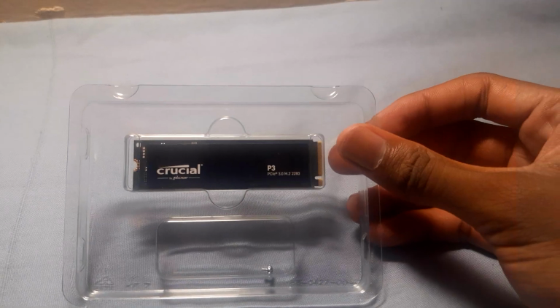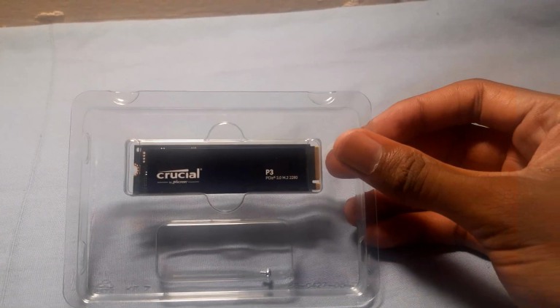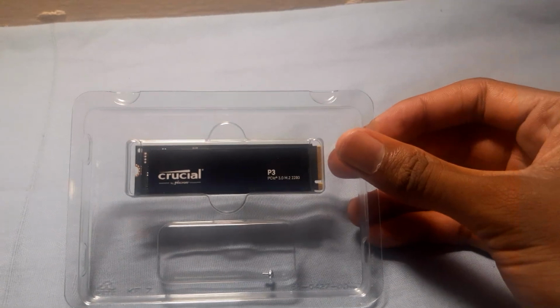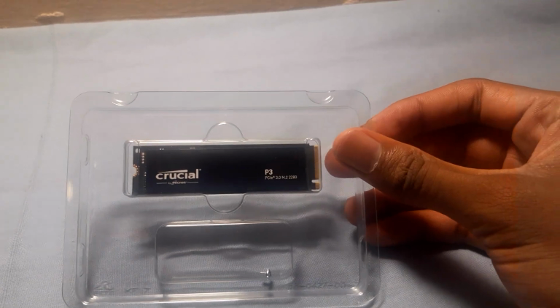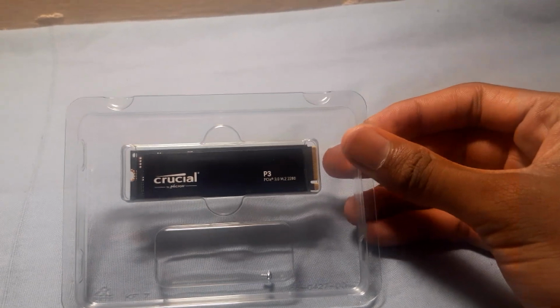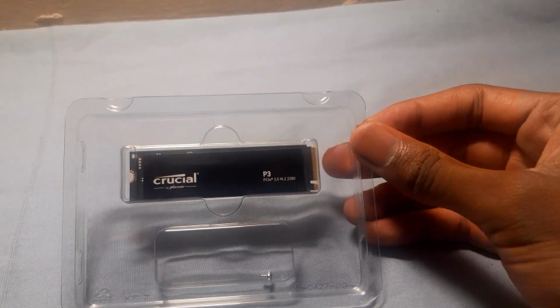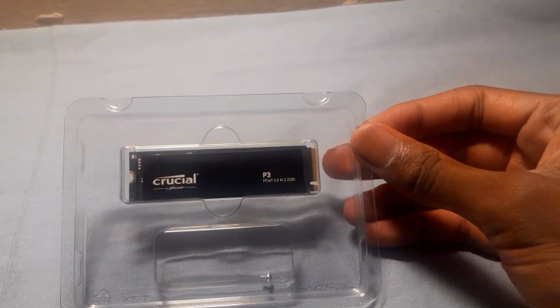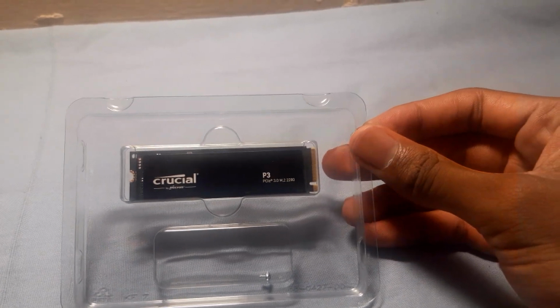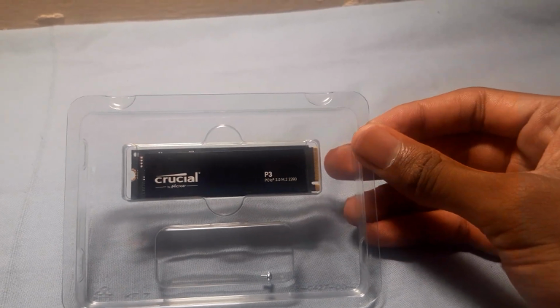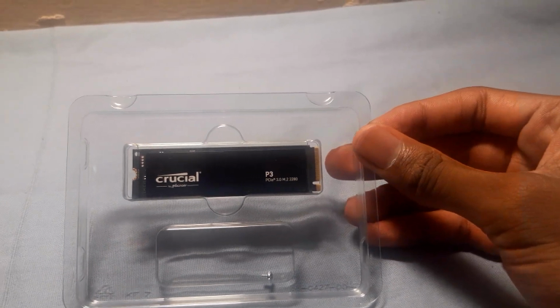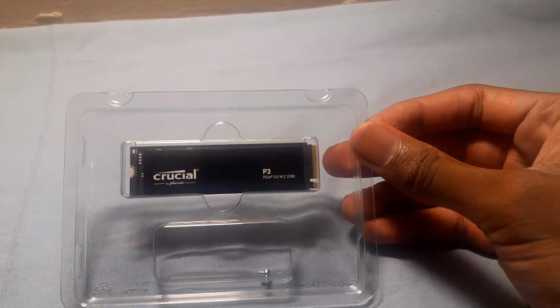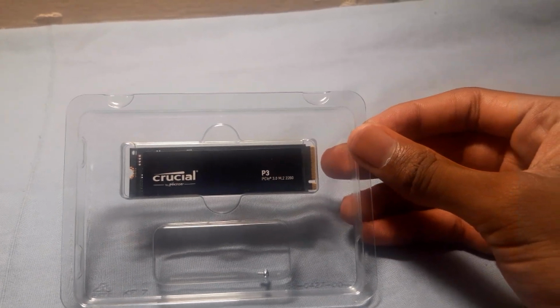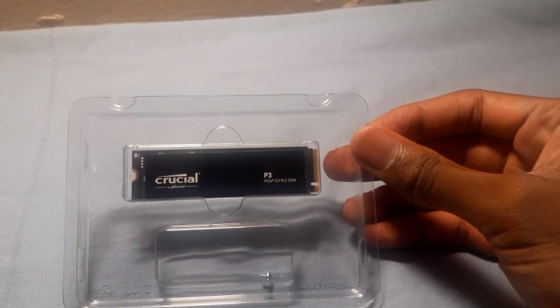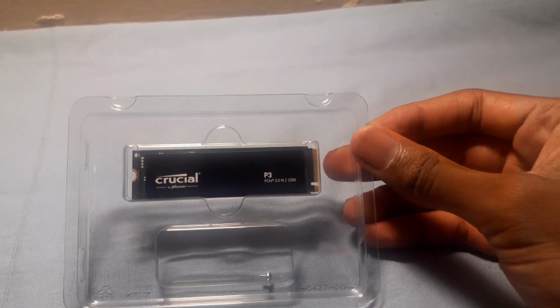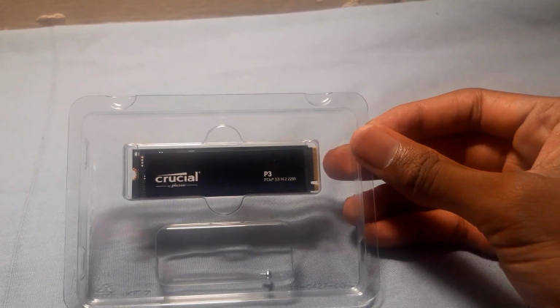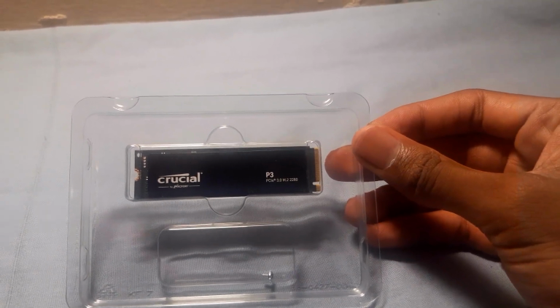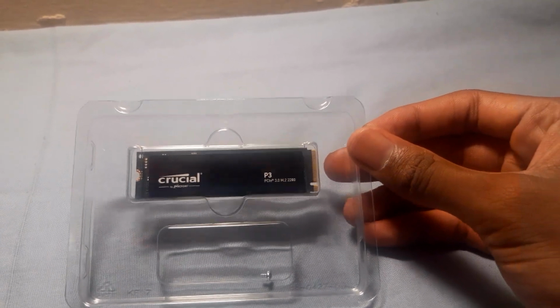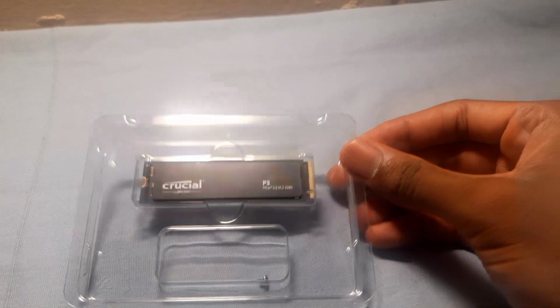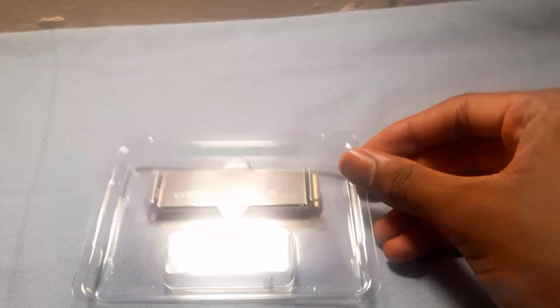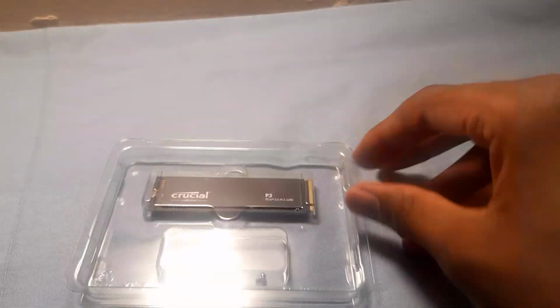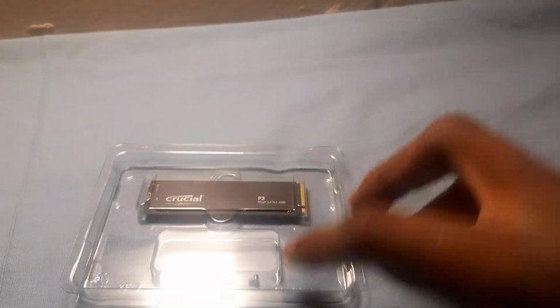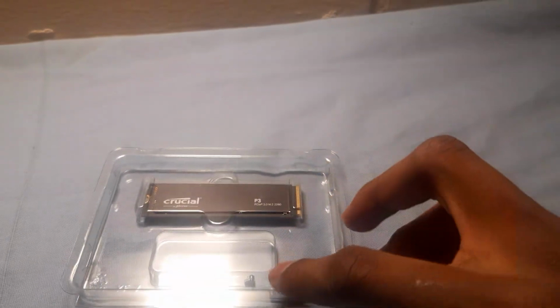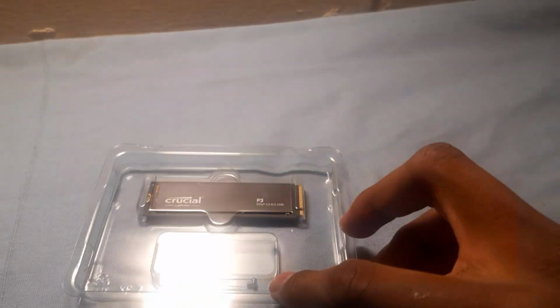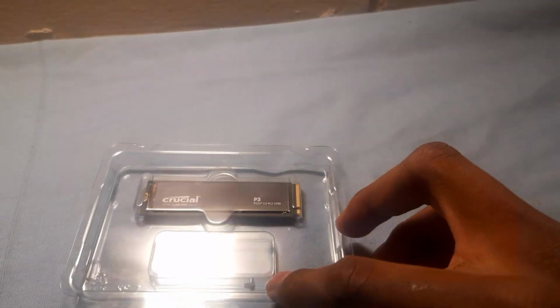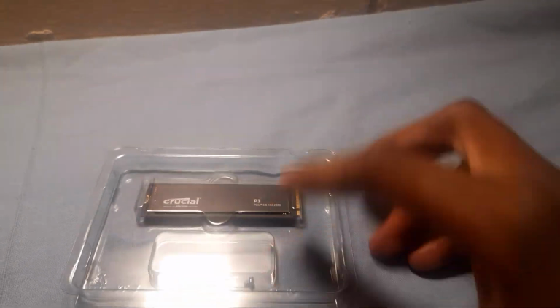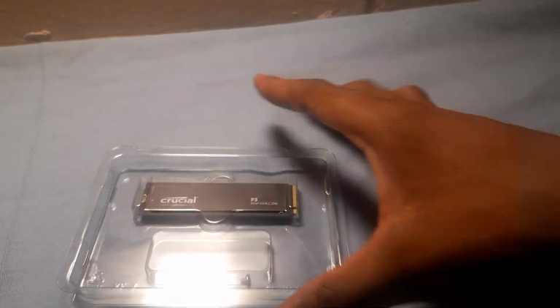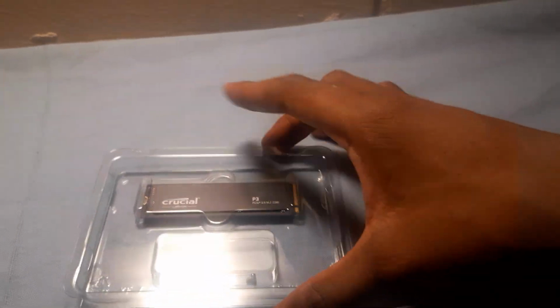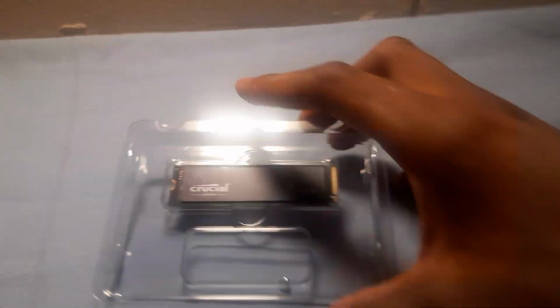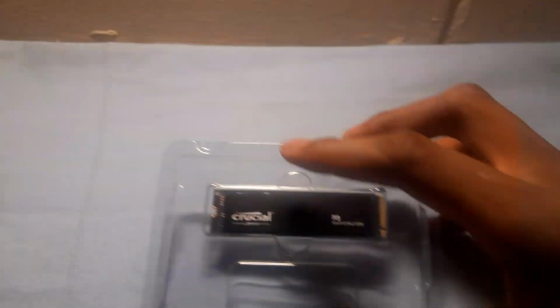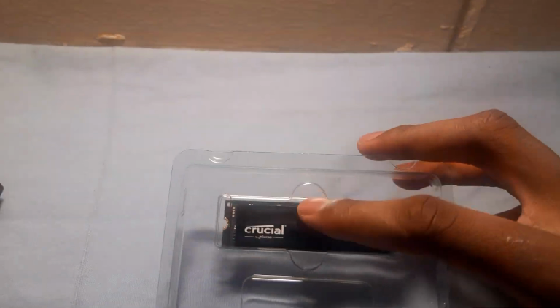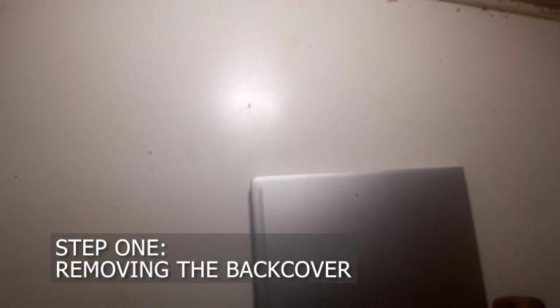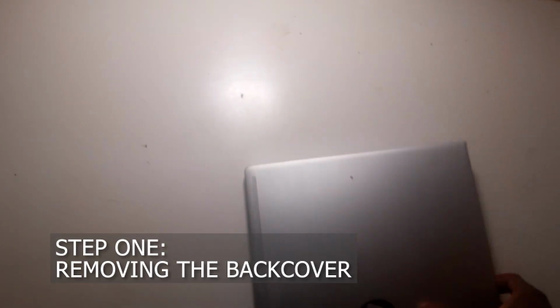In the box, it comes with a user manual and one screw. To add it to our machine, we will need to remove the back cover.